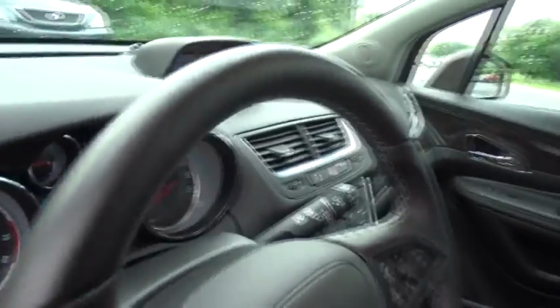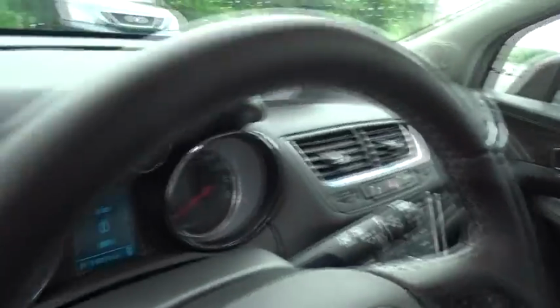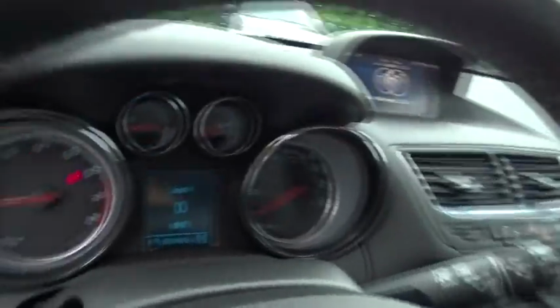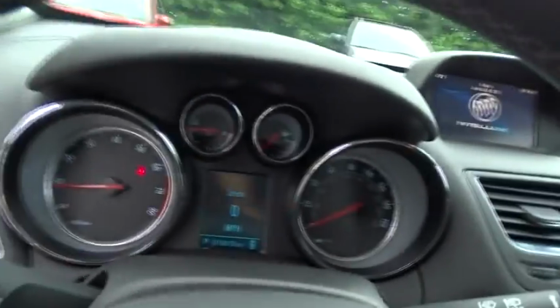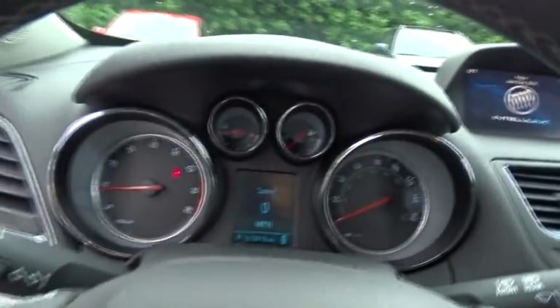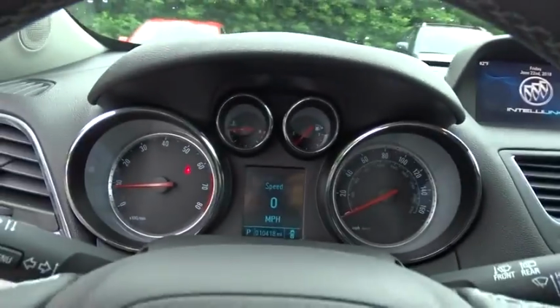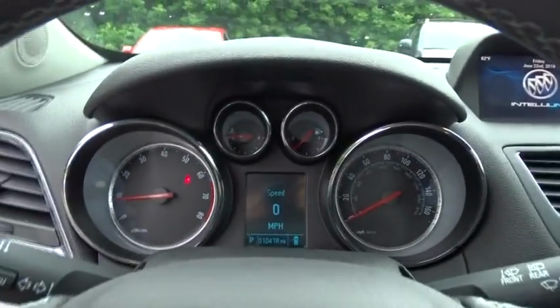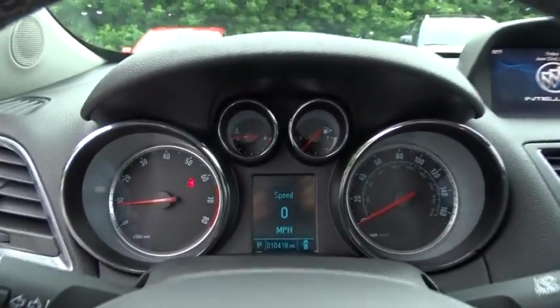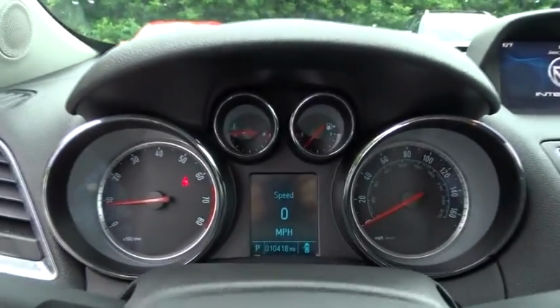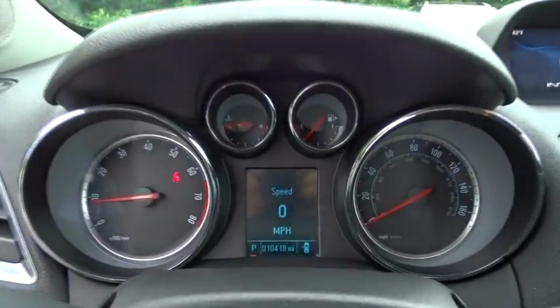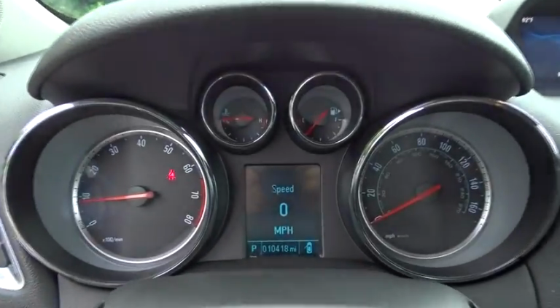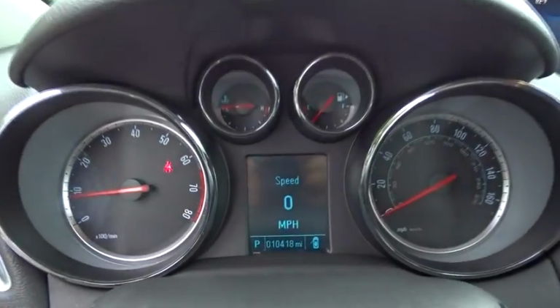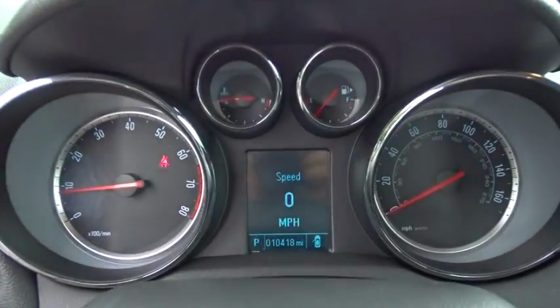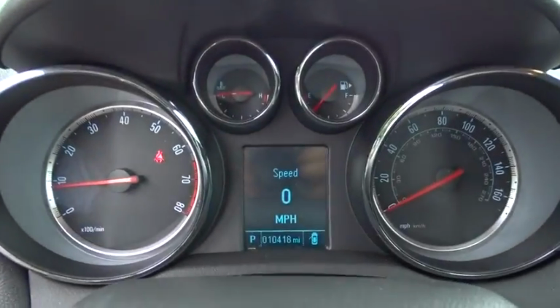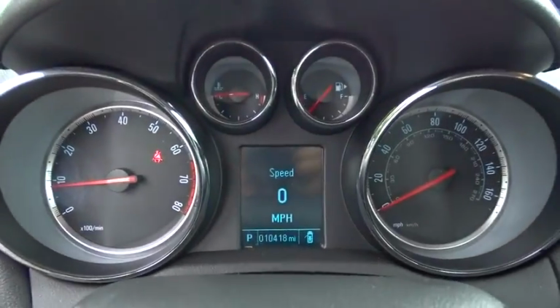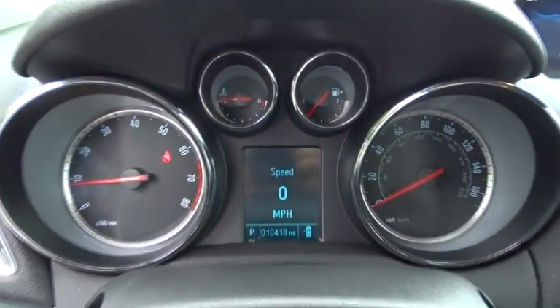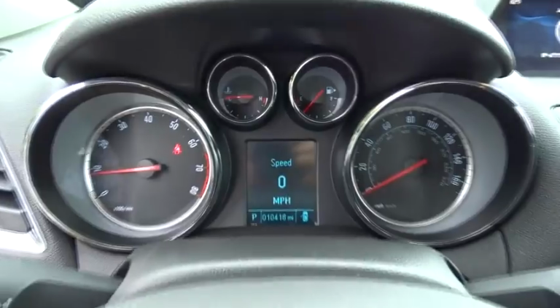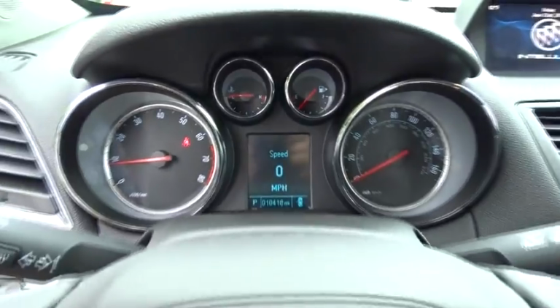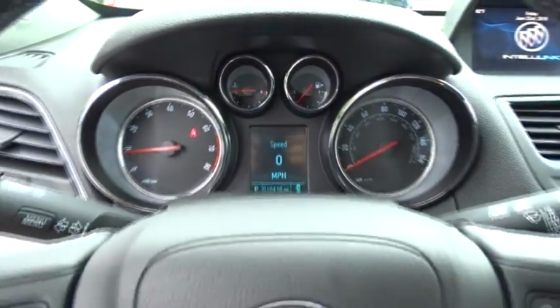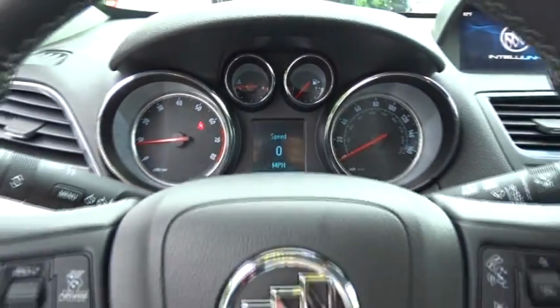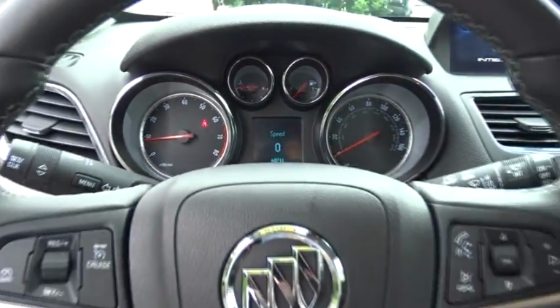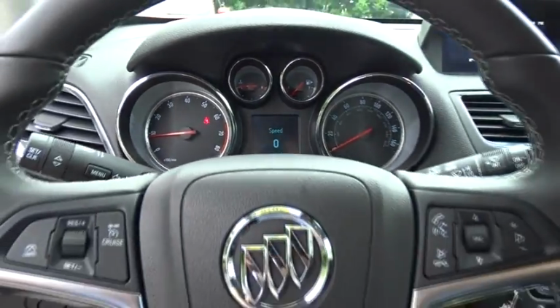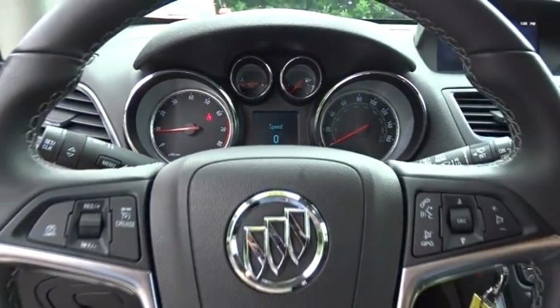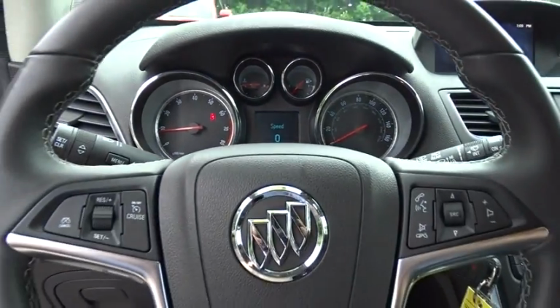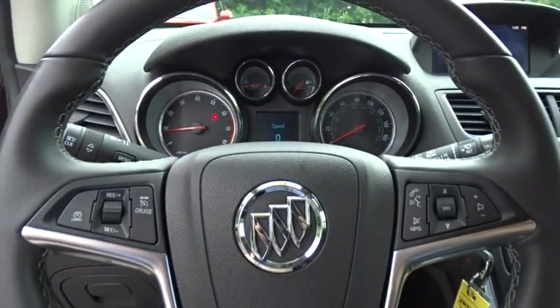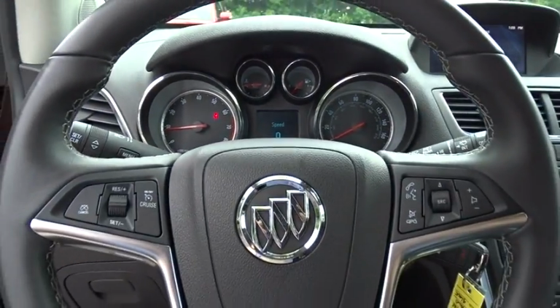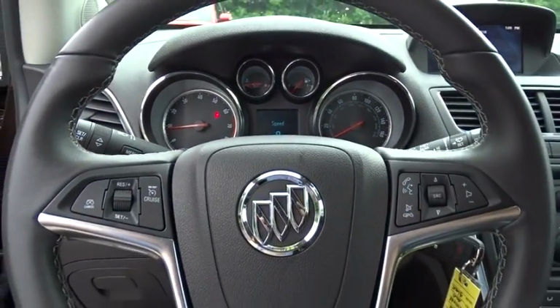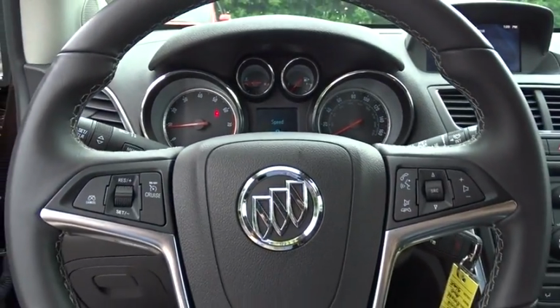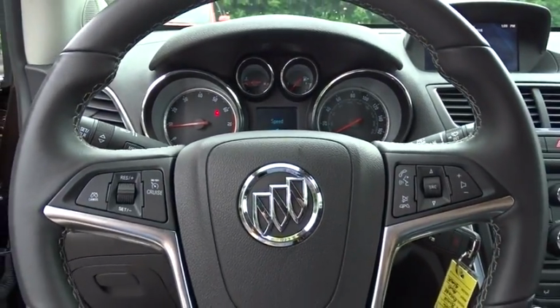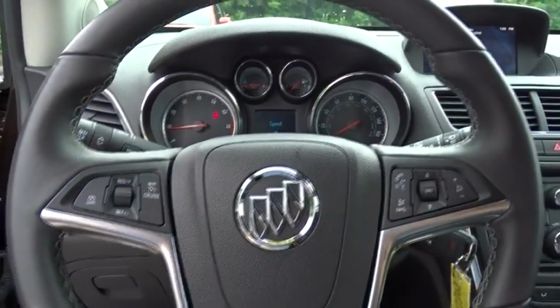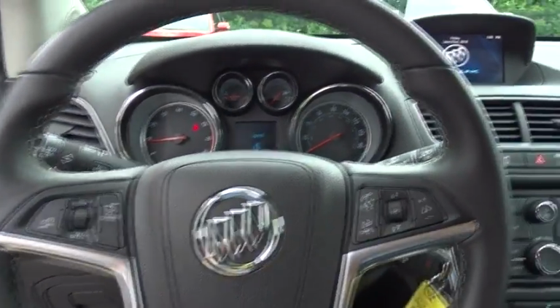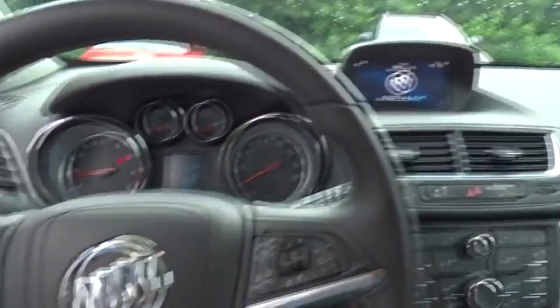Standard features that would make any car owner smile. This vehicle has less than 15,000 miles.